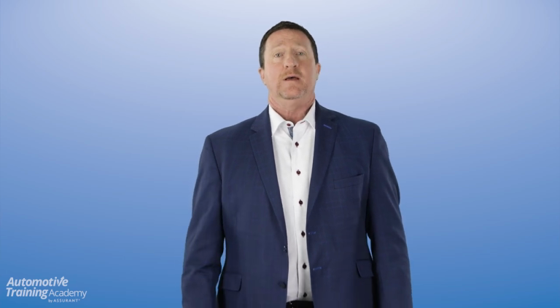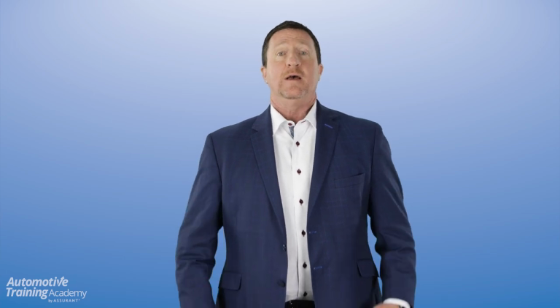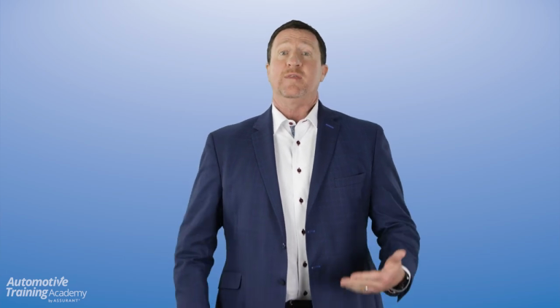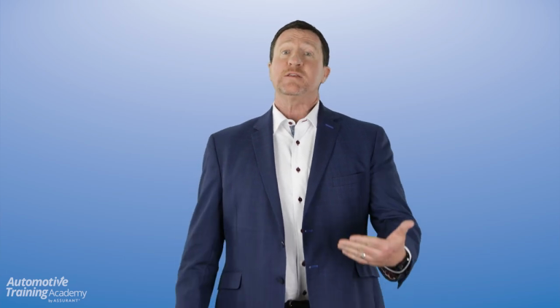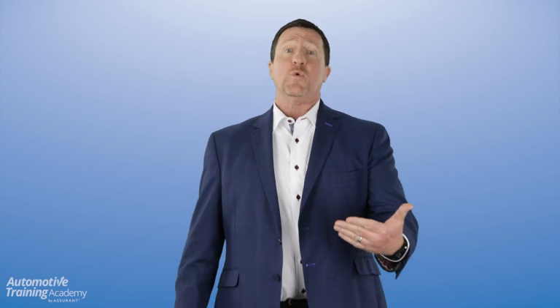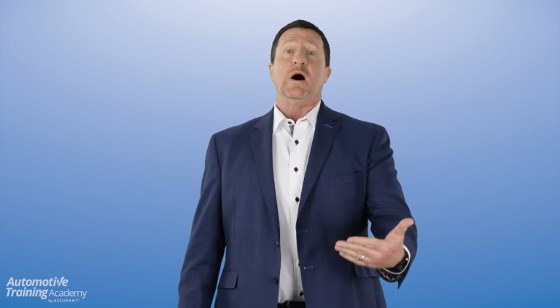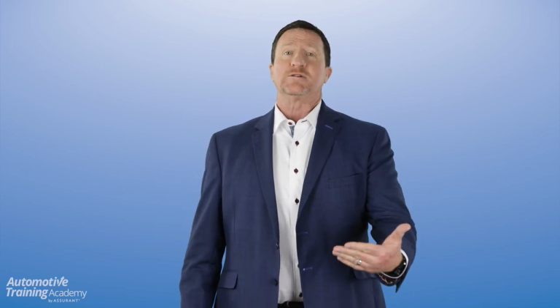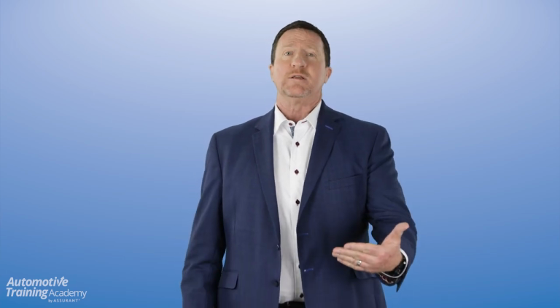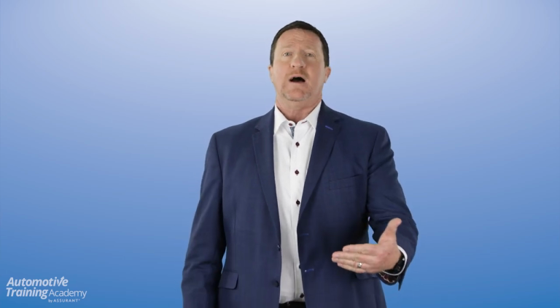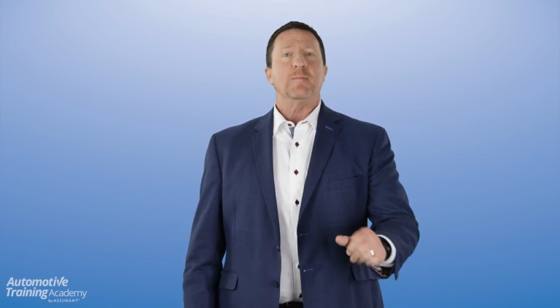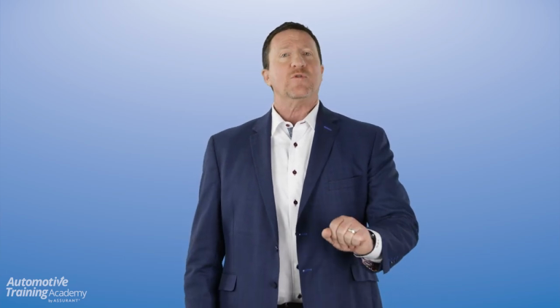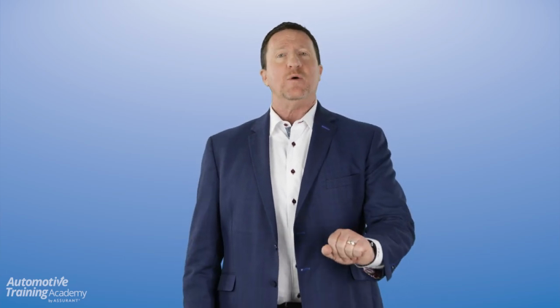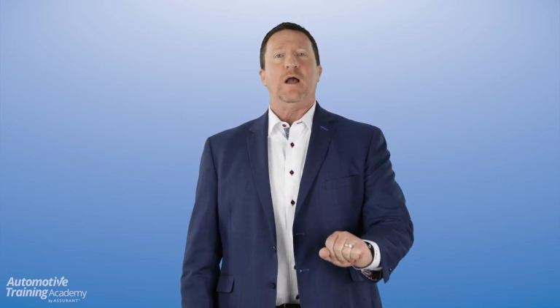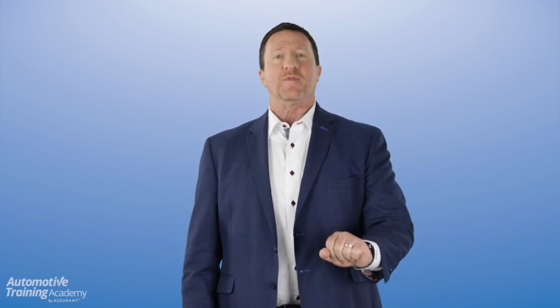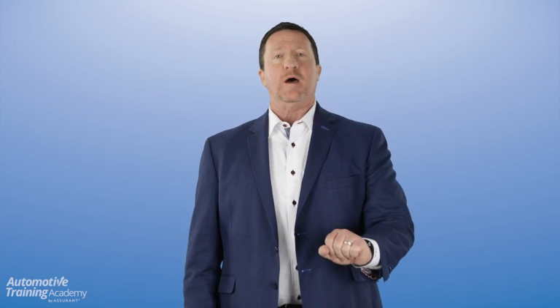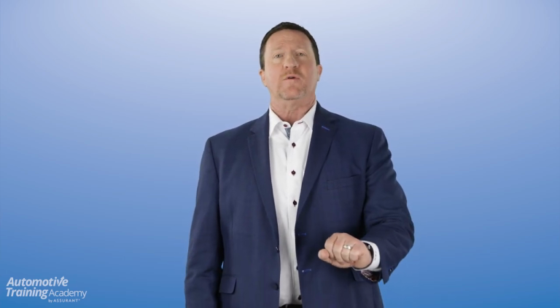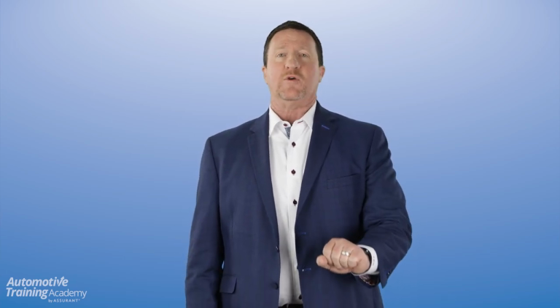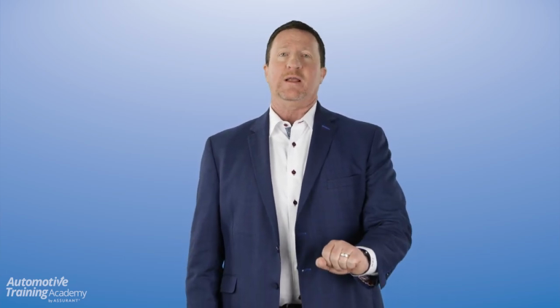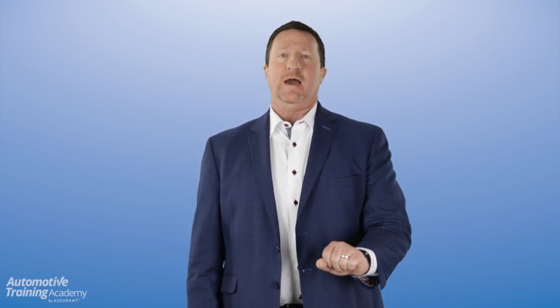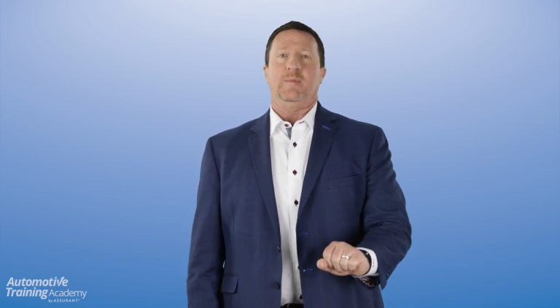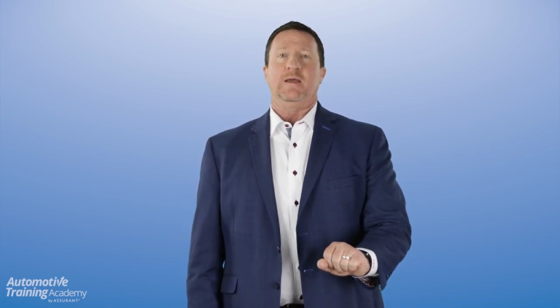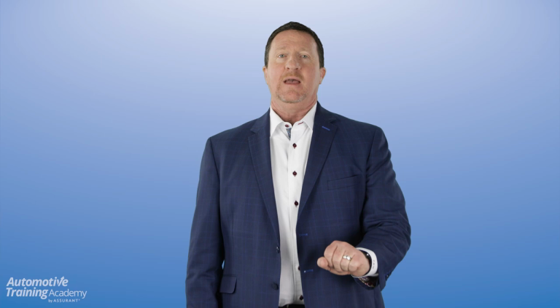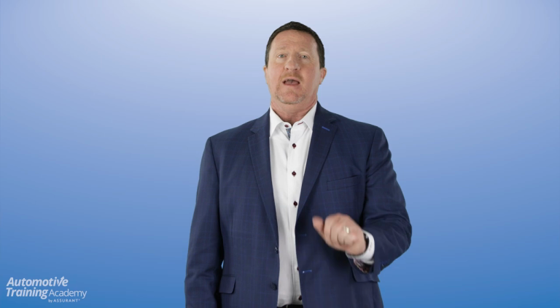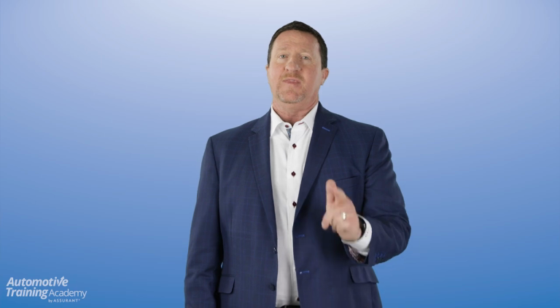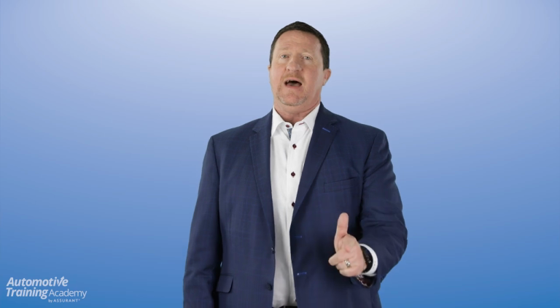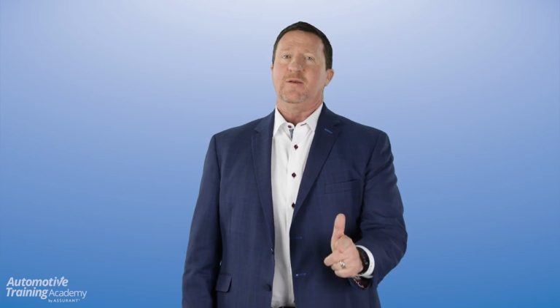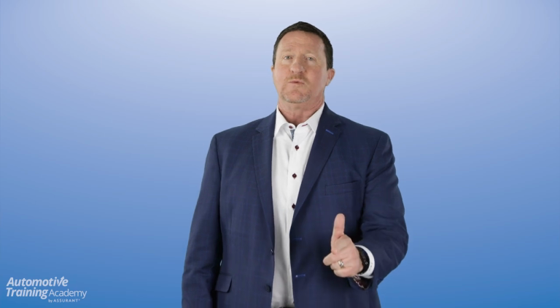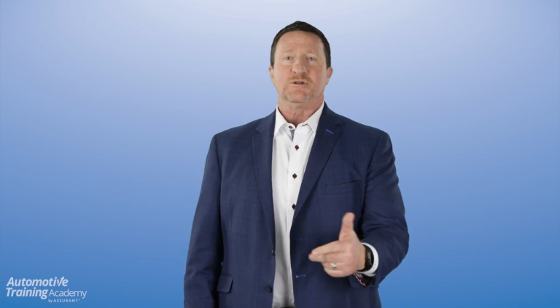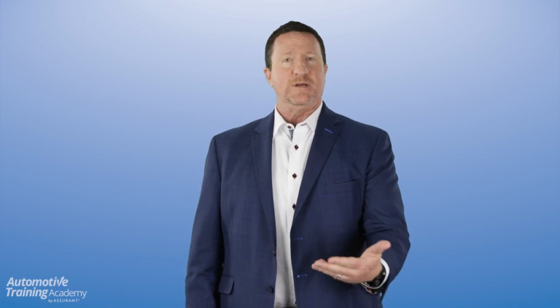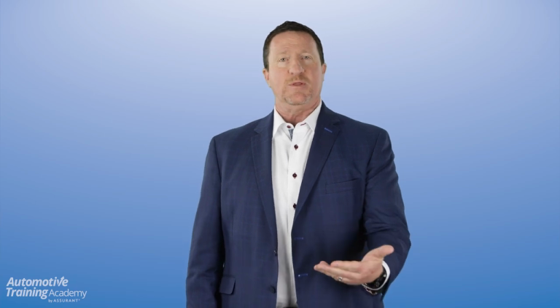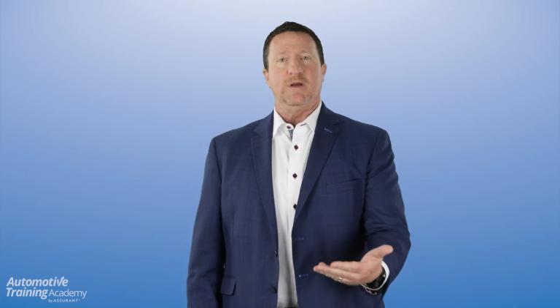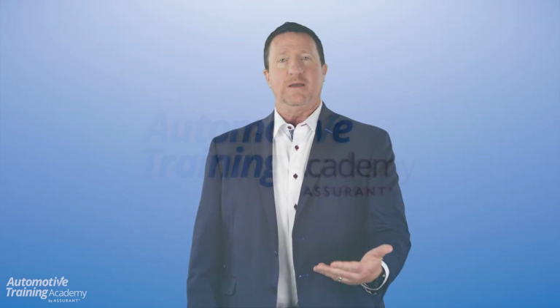Thanks for watching. I'm Trent White with the Automotive Training Academy, and that was your tip of the week.